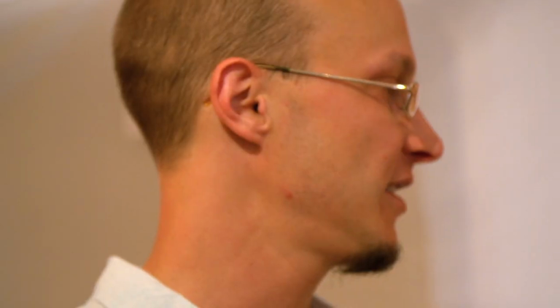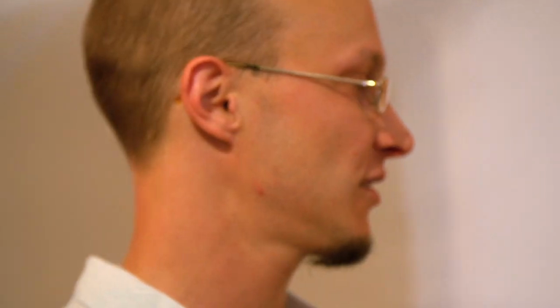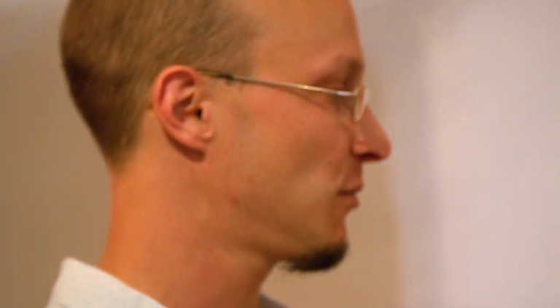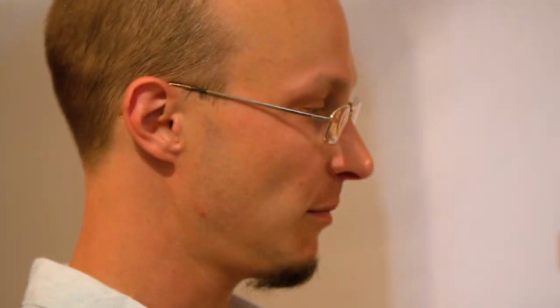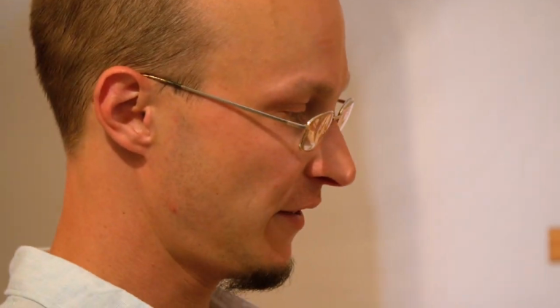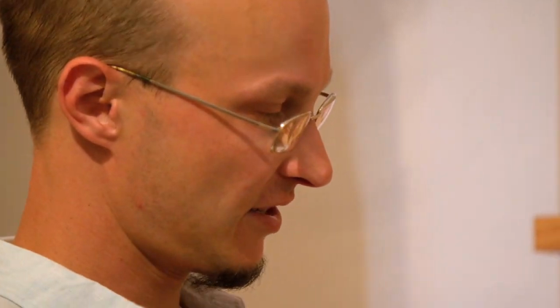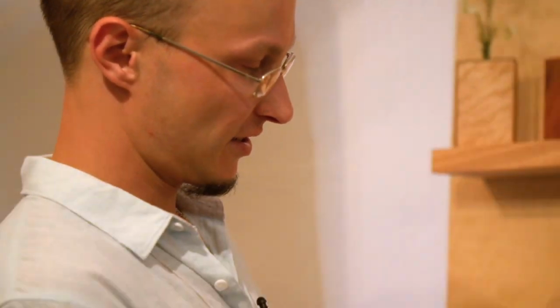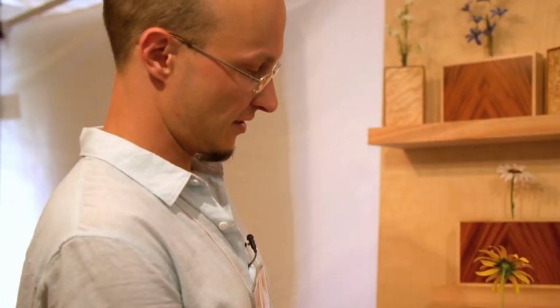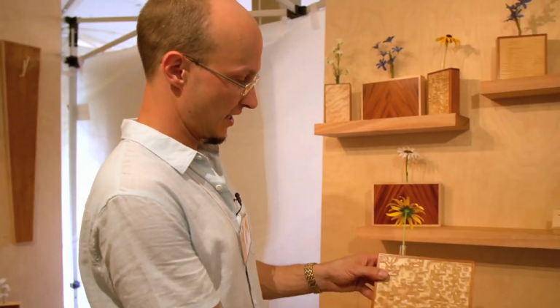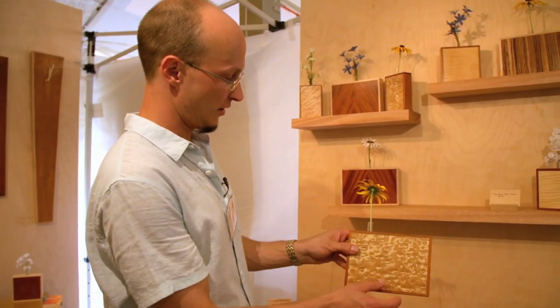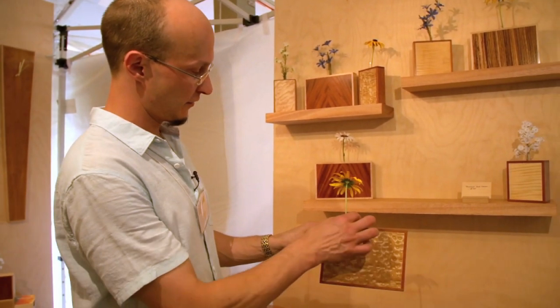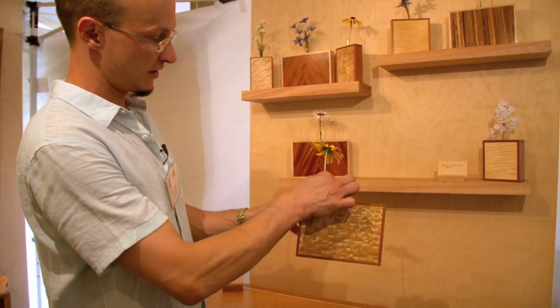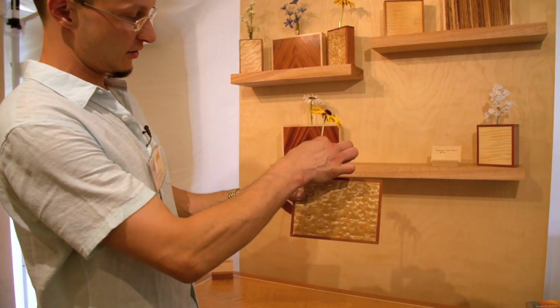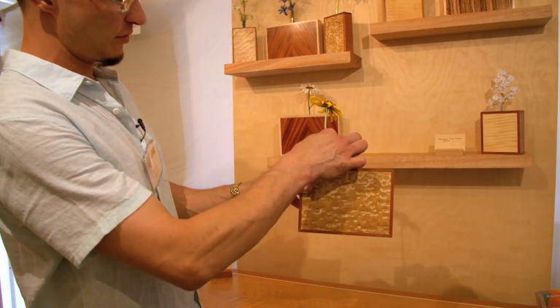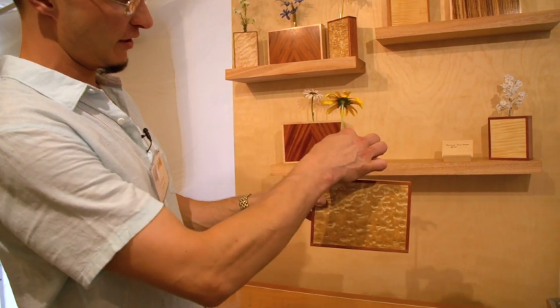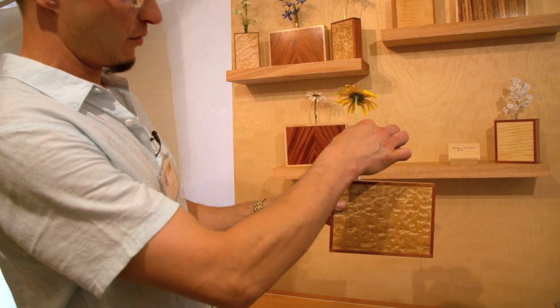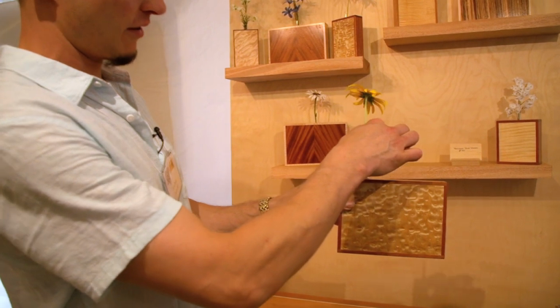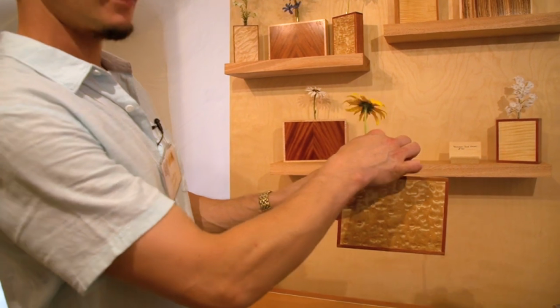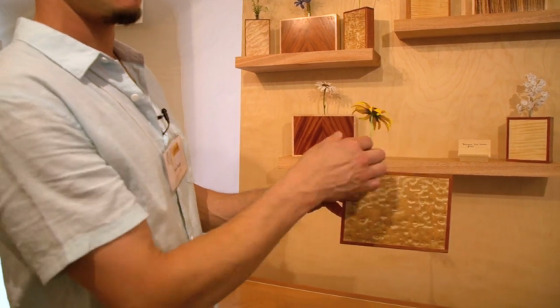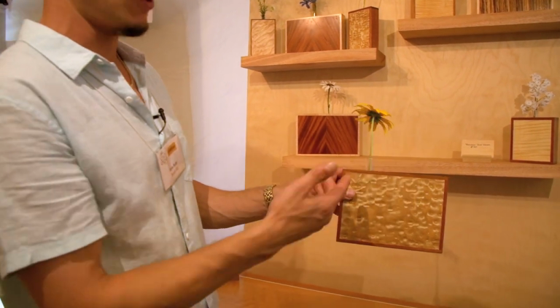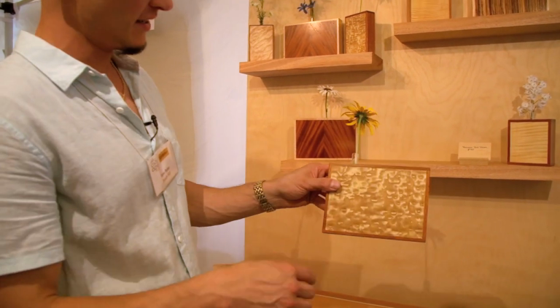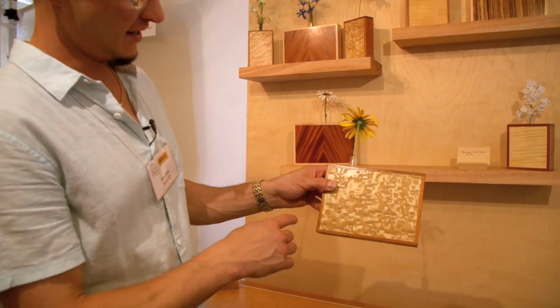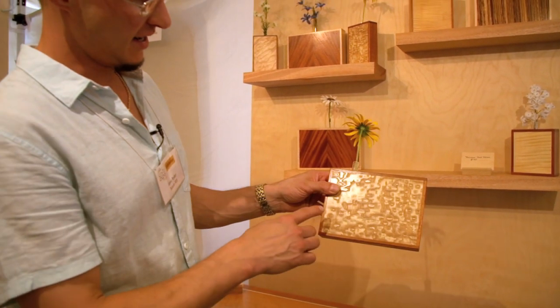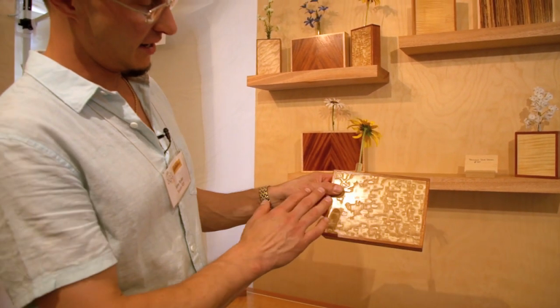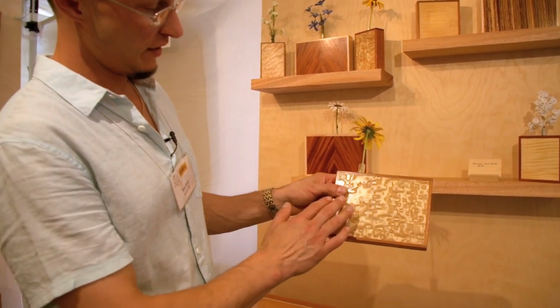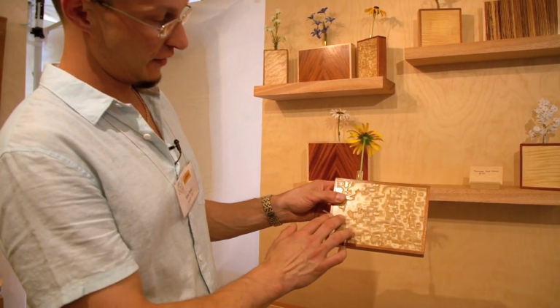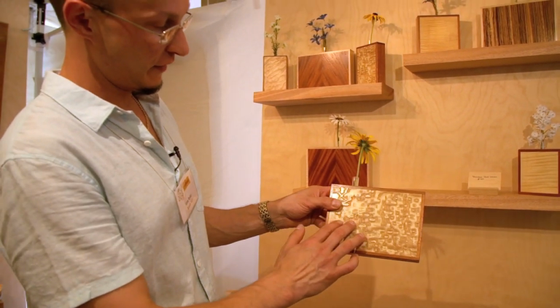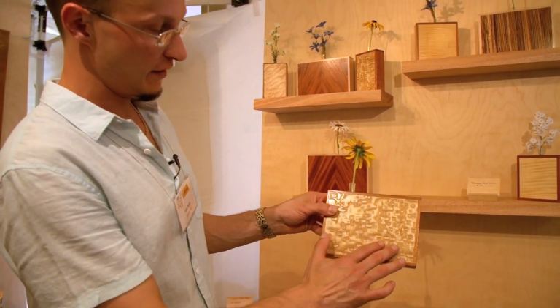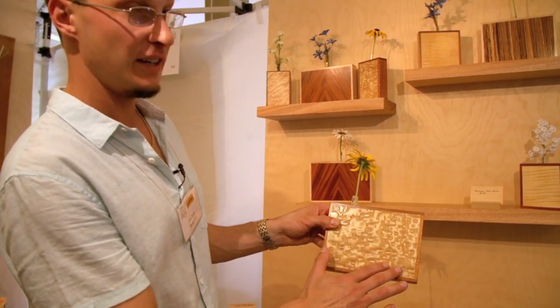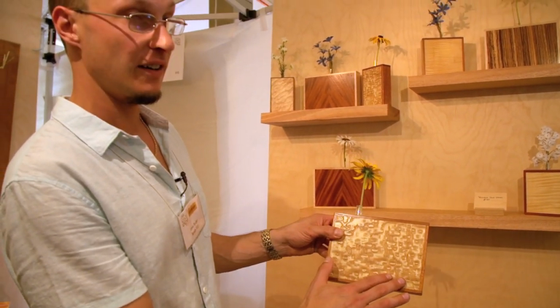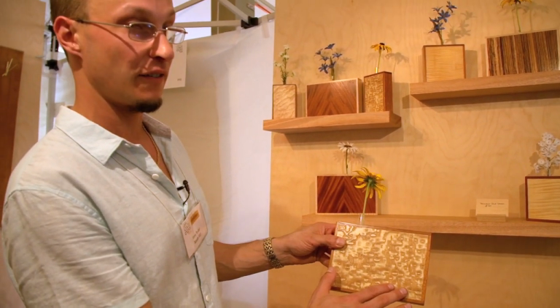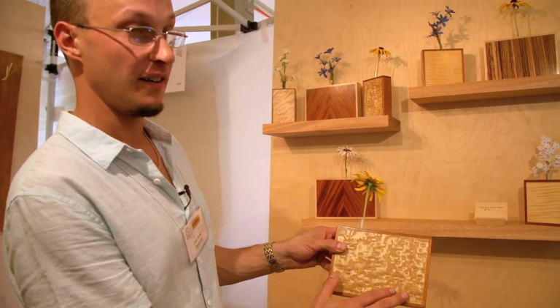These are small bud vases and you have a little test tube here that you put water in to keep them wet. And then we have a fancy veneer here on the front.